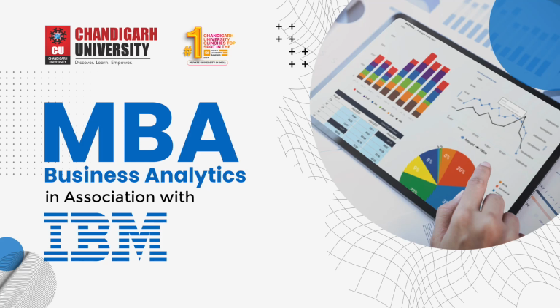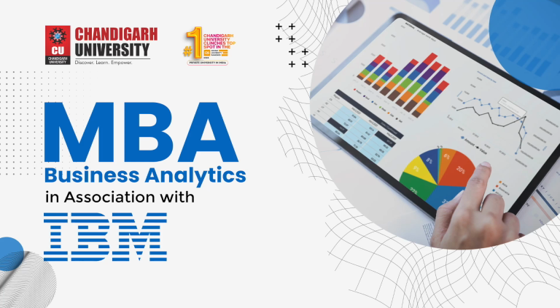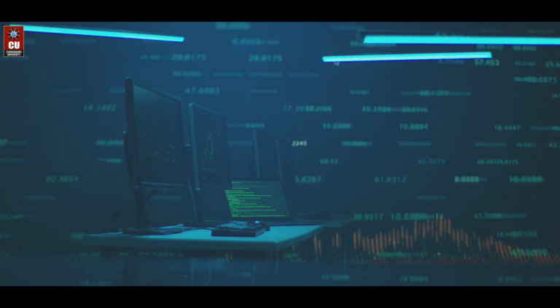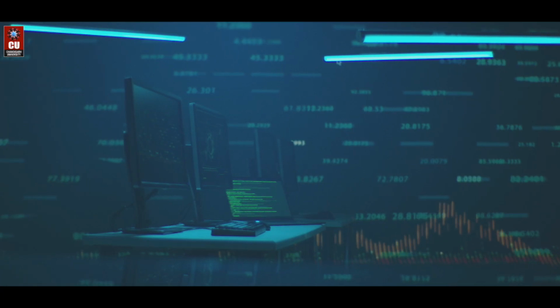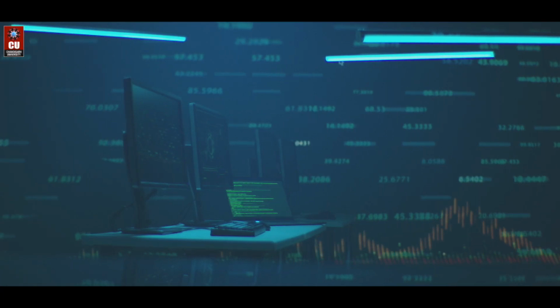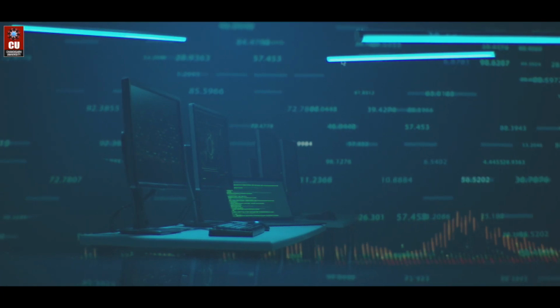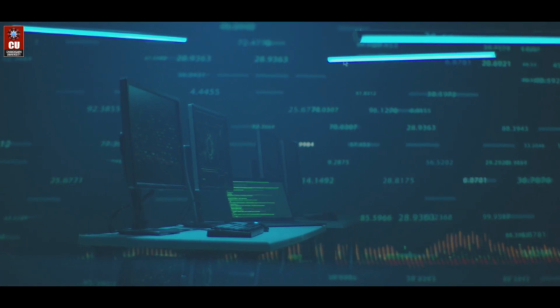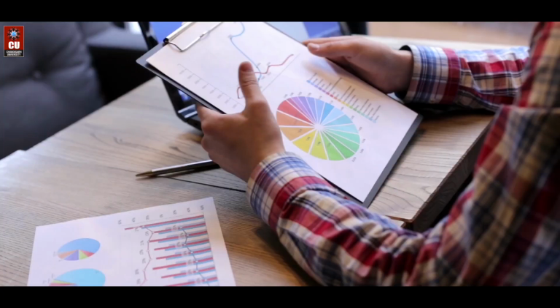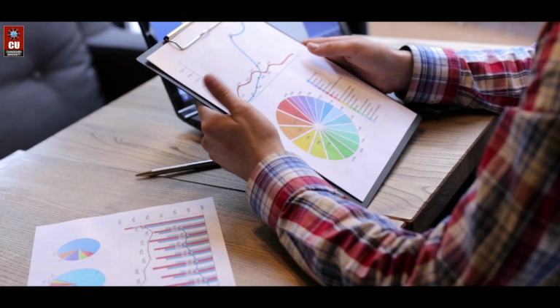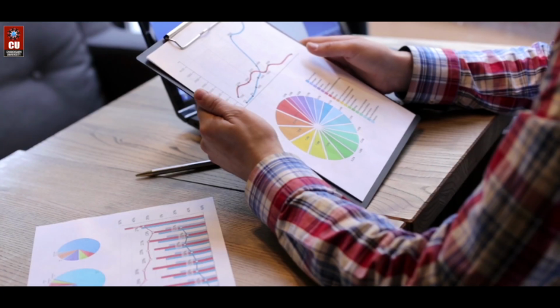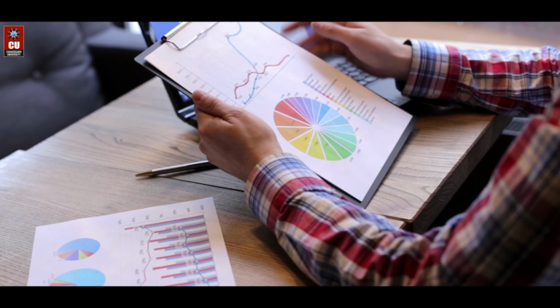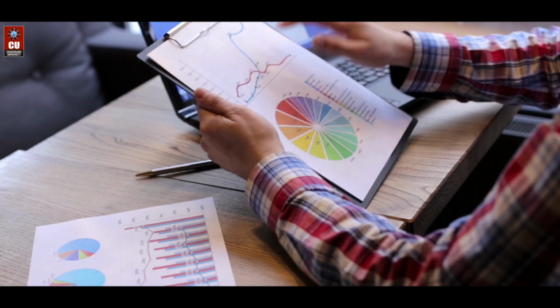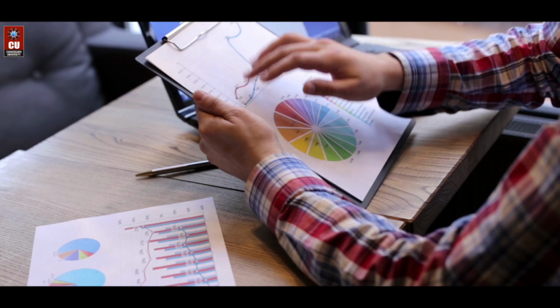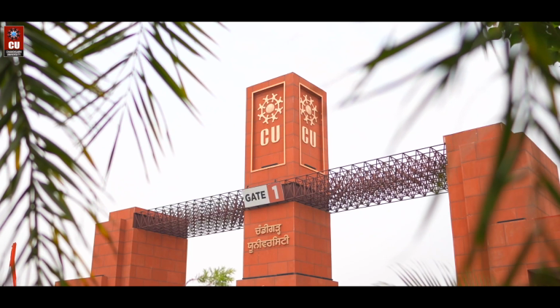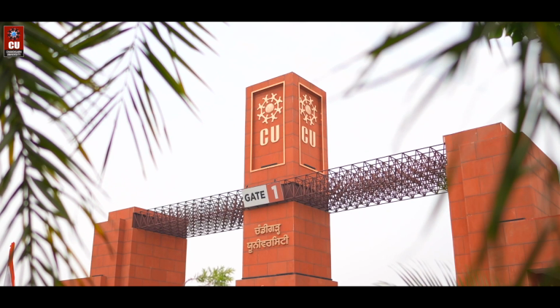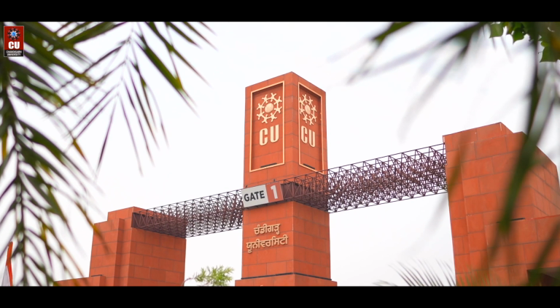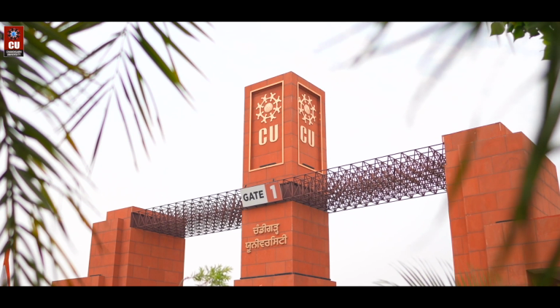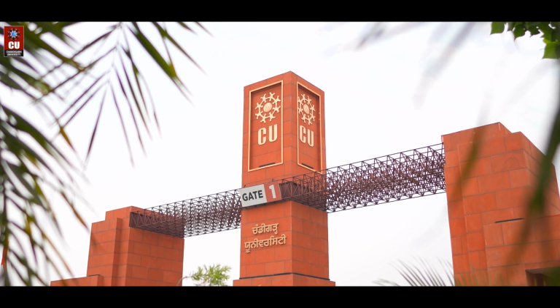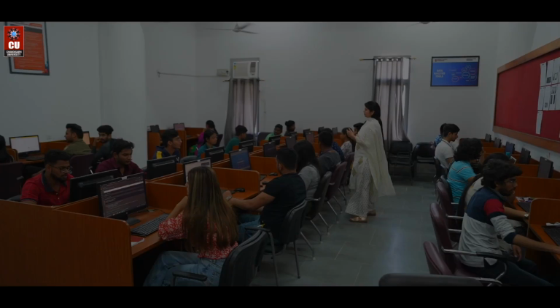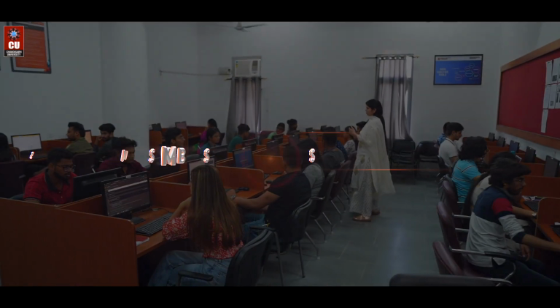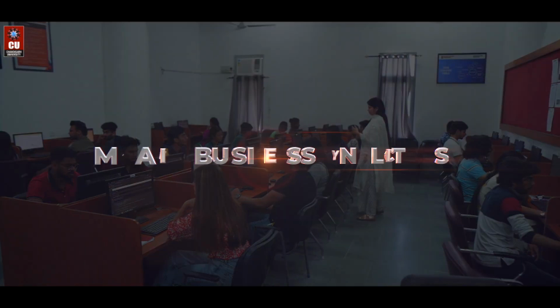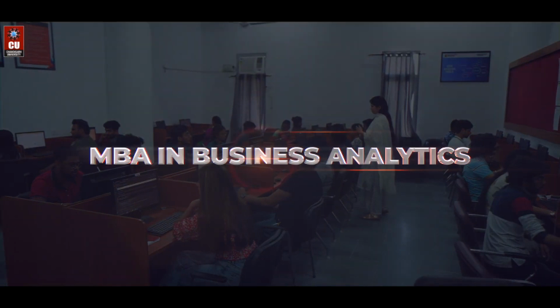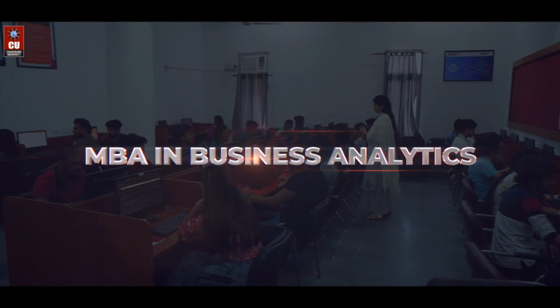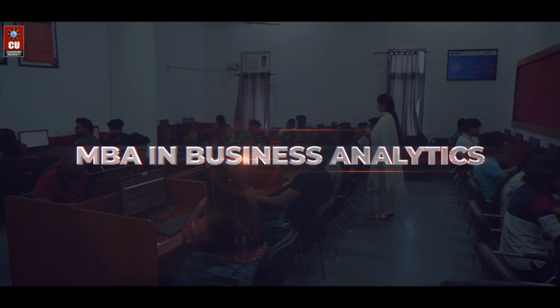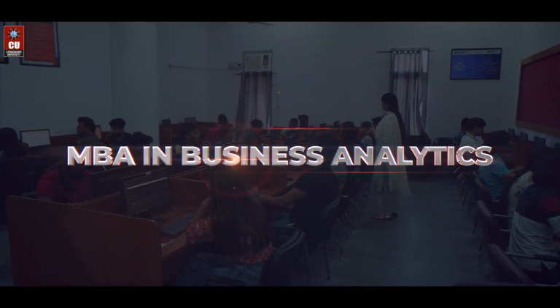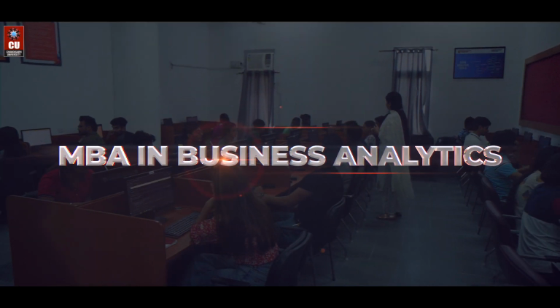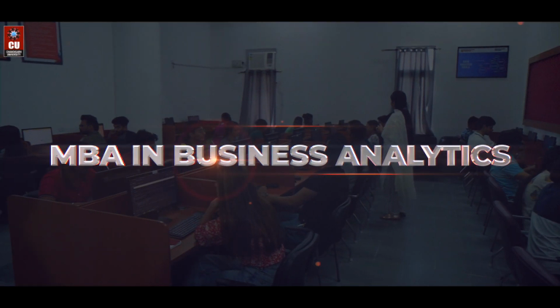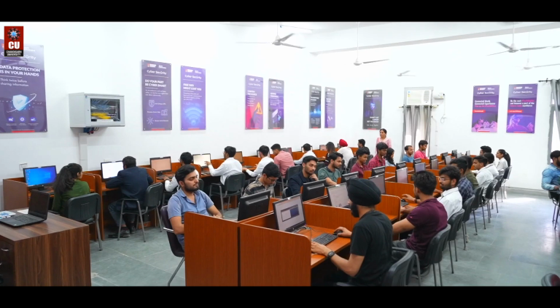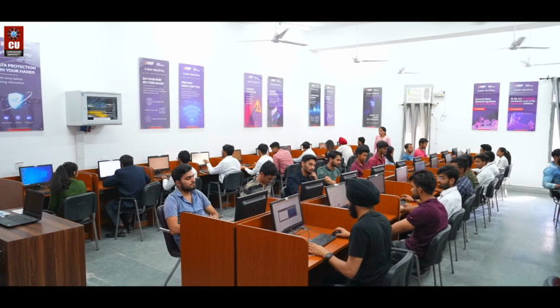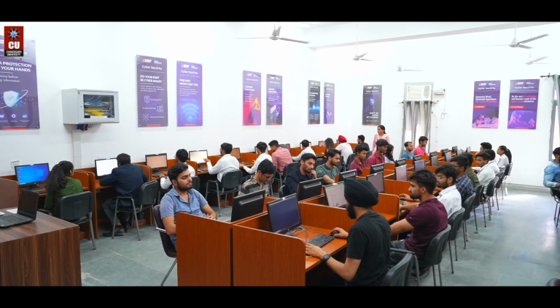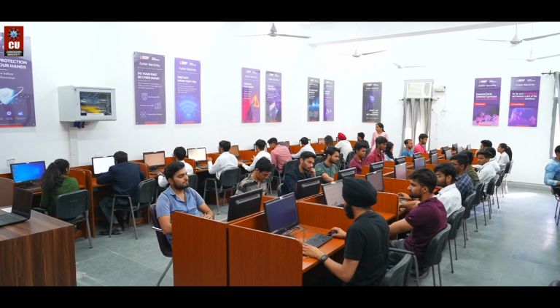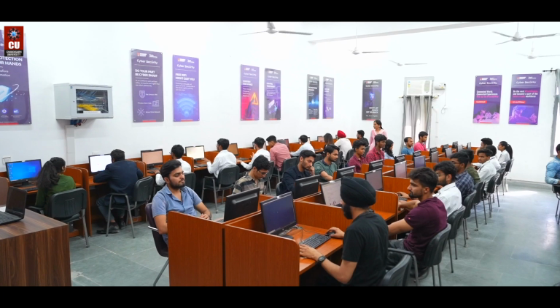Ready to become a data-driven decision-maker? Chandigarh University's MBA in Business Analytics is your gateway to success.